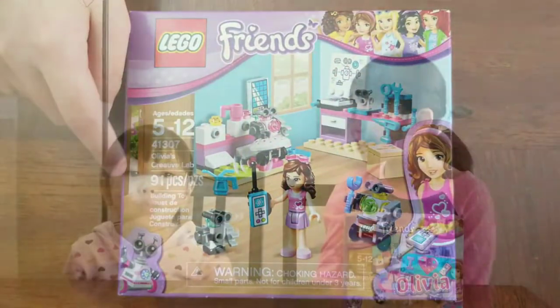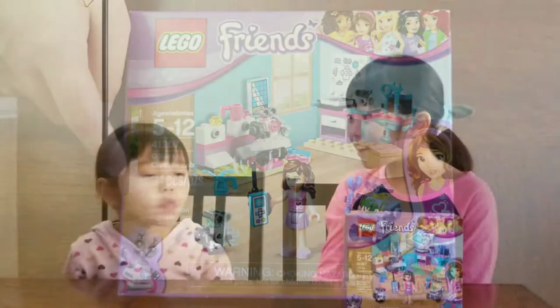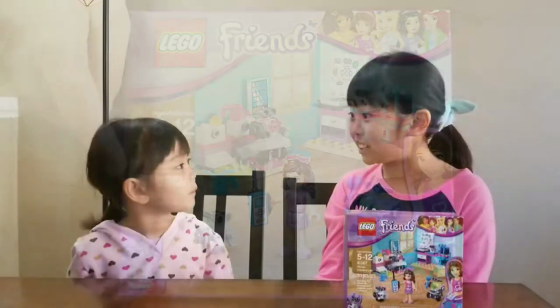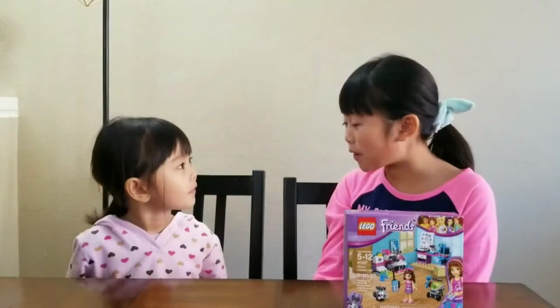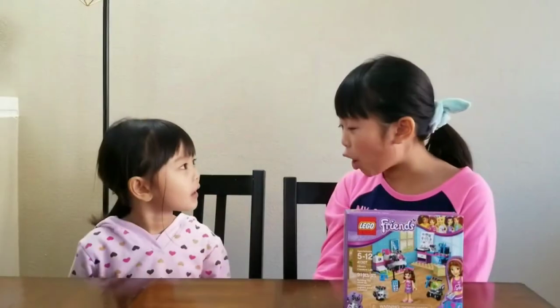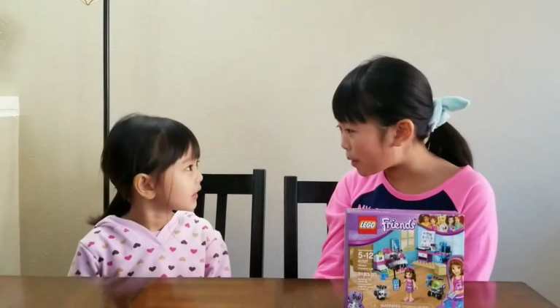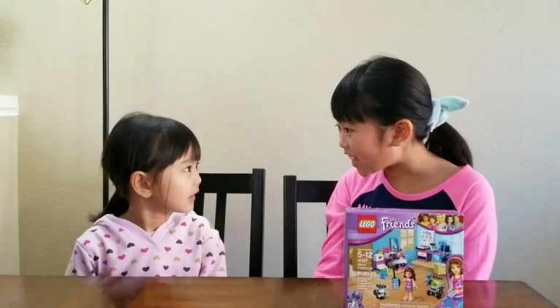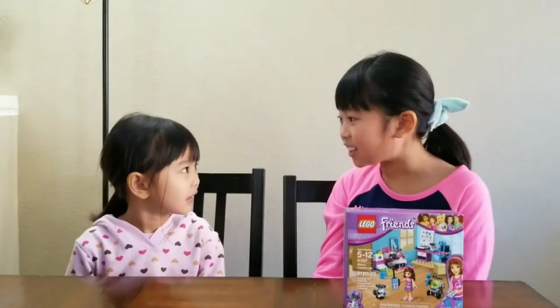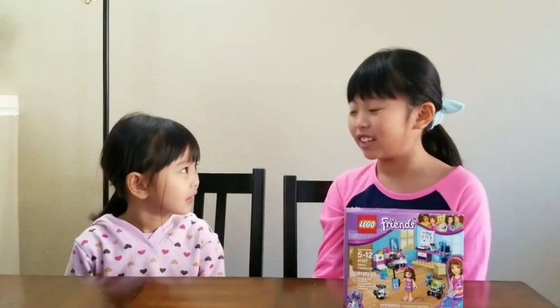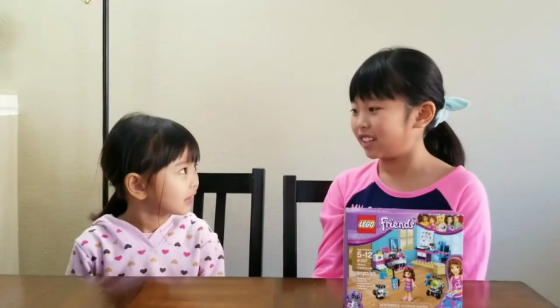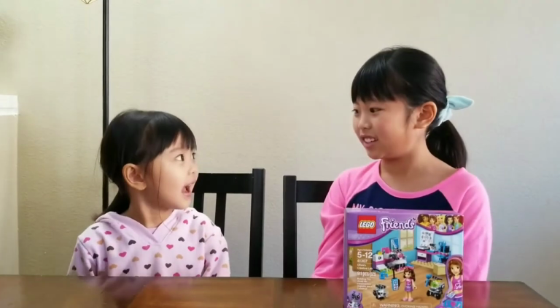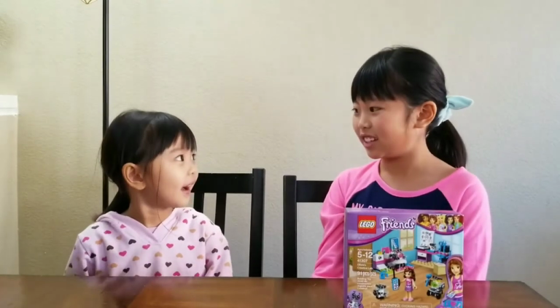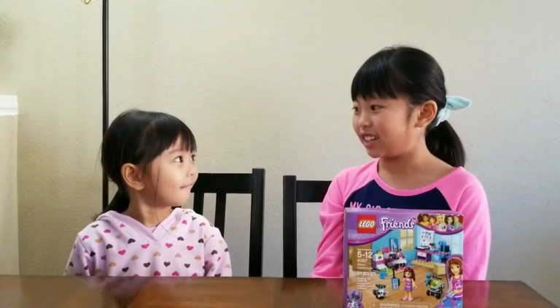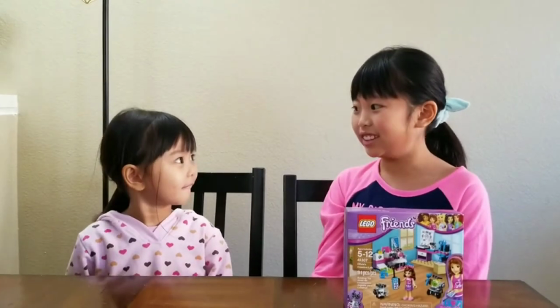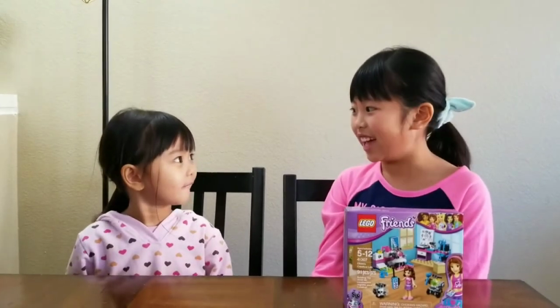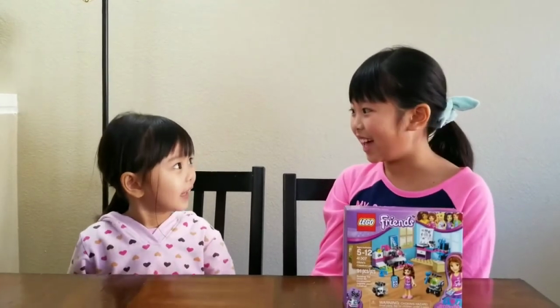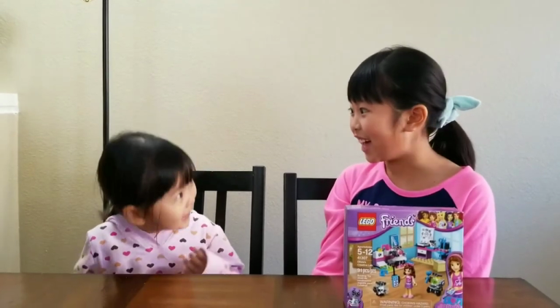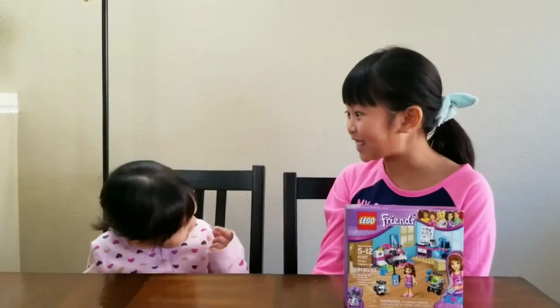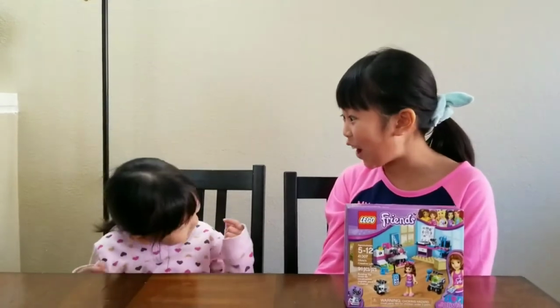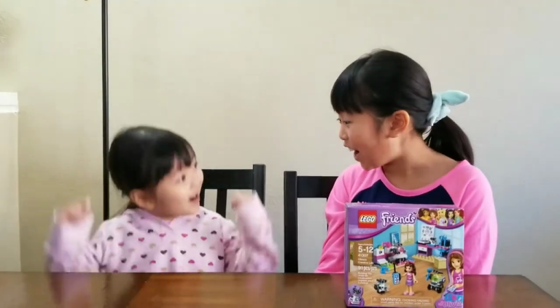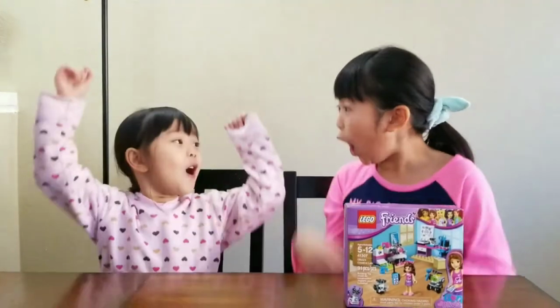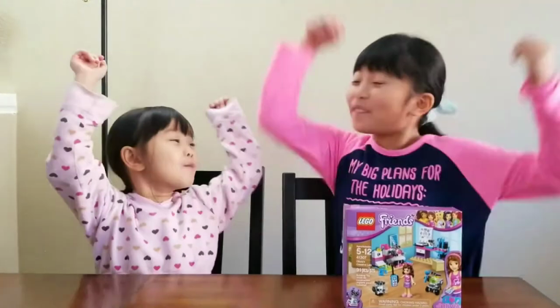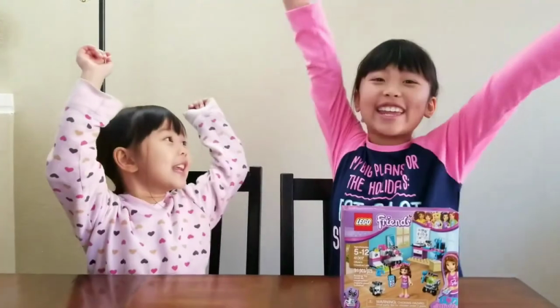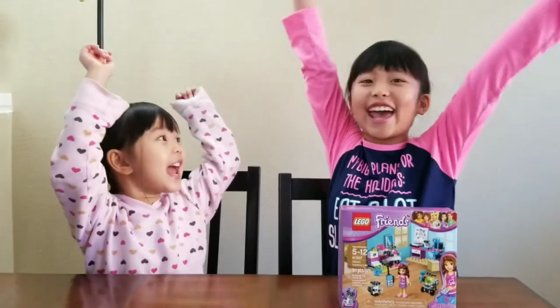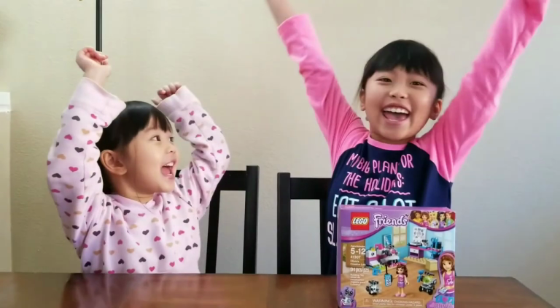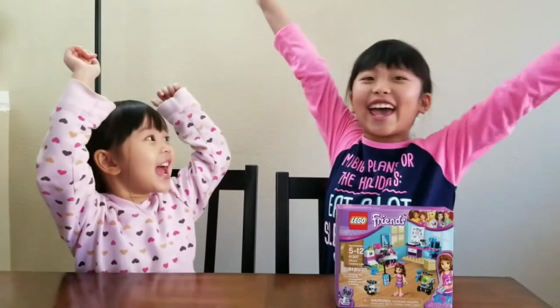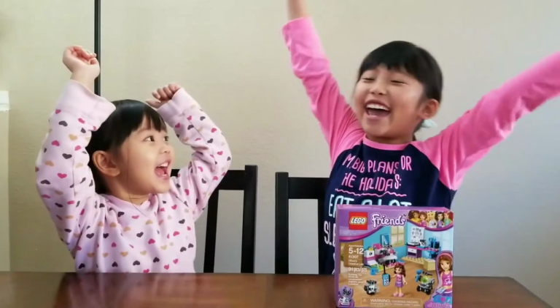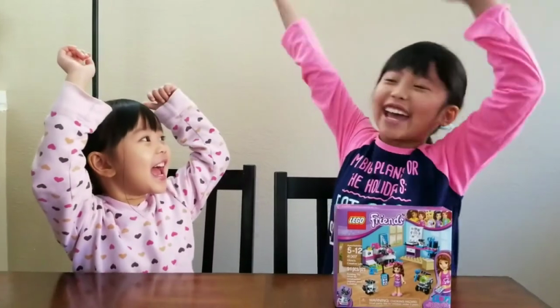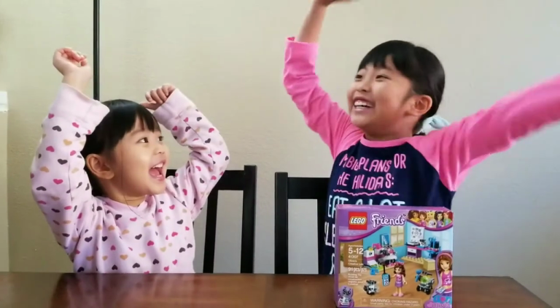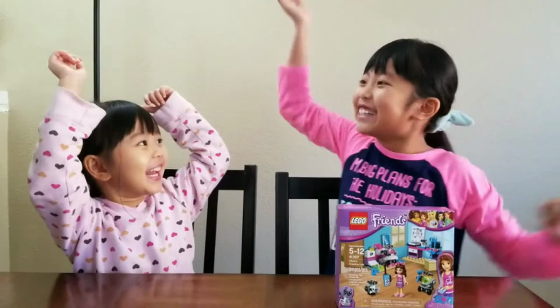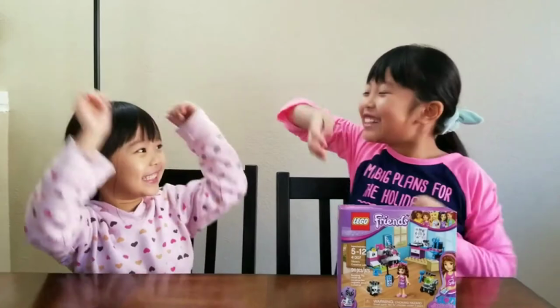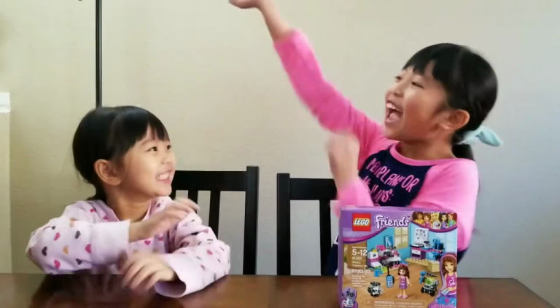Oh Yuuka, do you want to open it? Yeah! Ready? Open it! Yay!